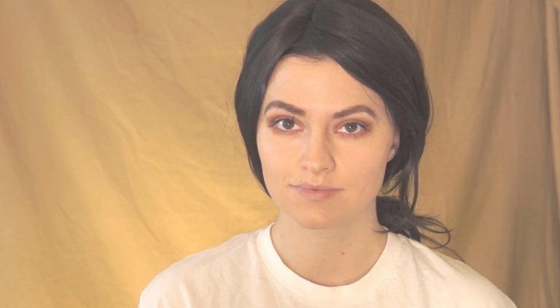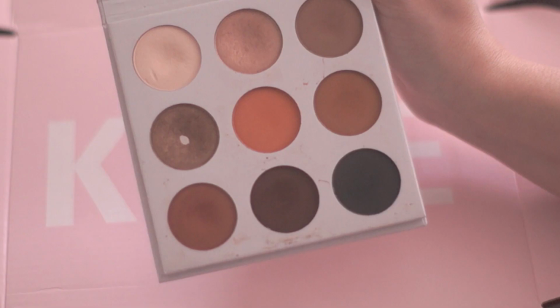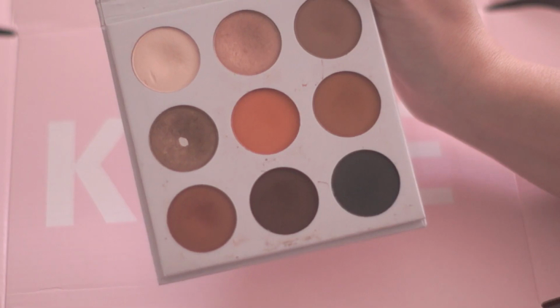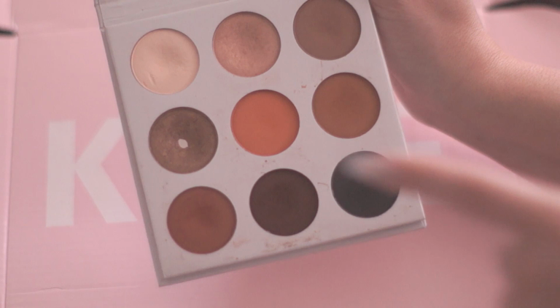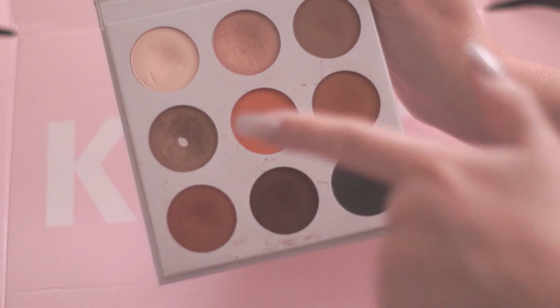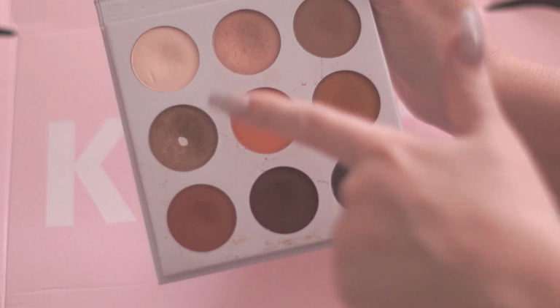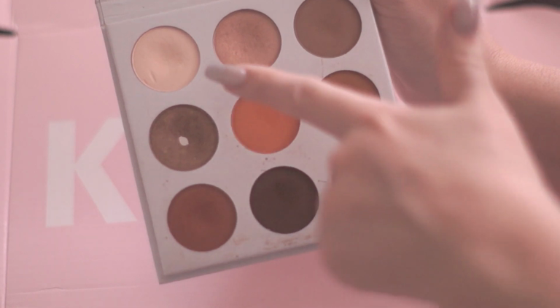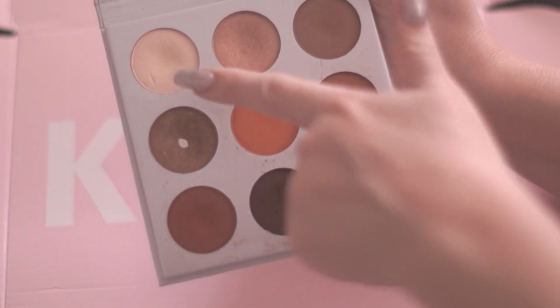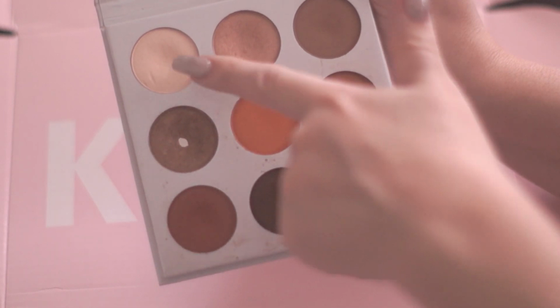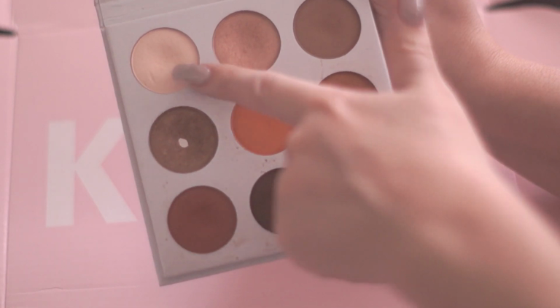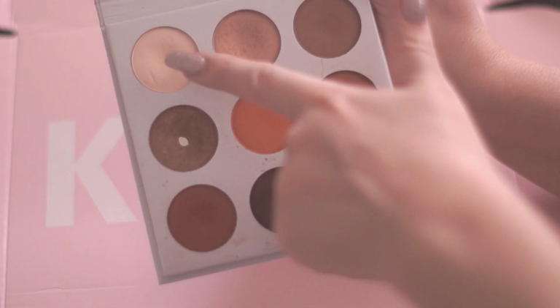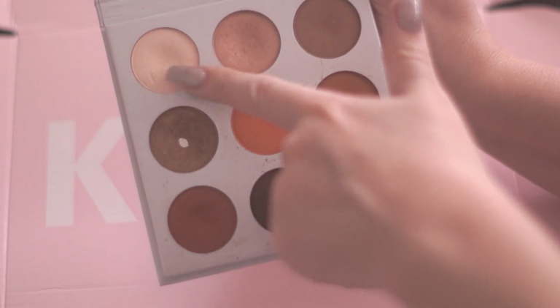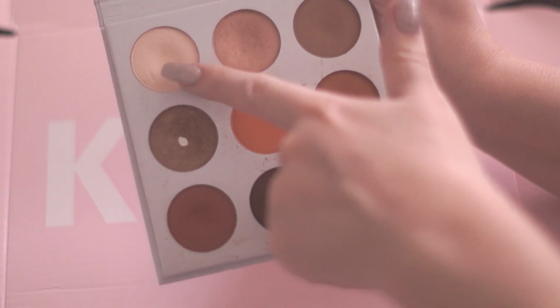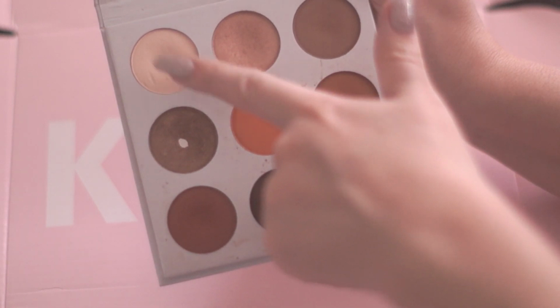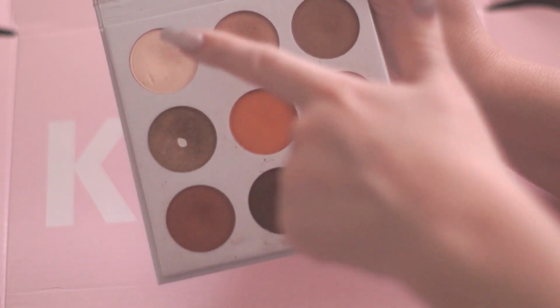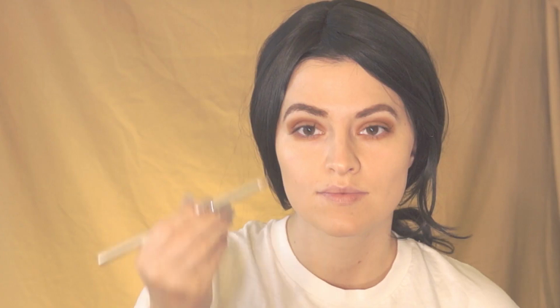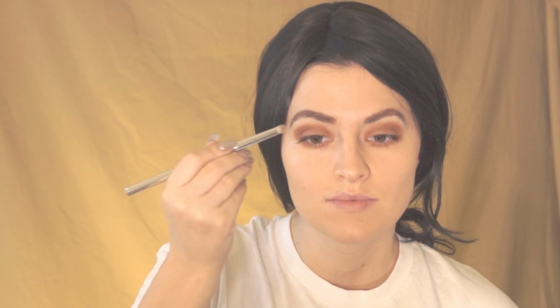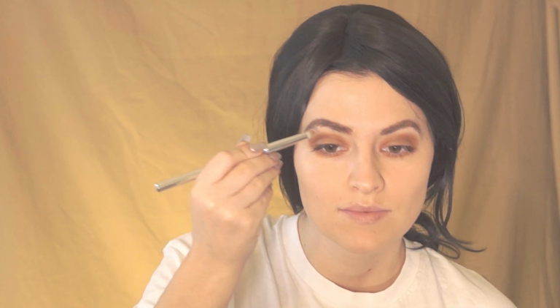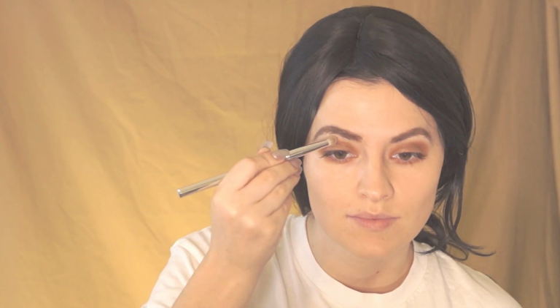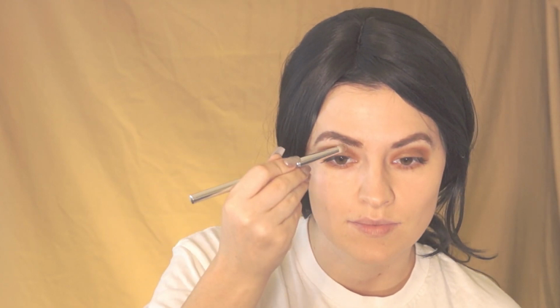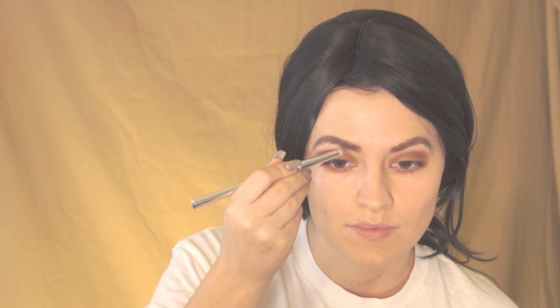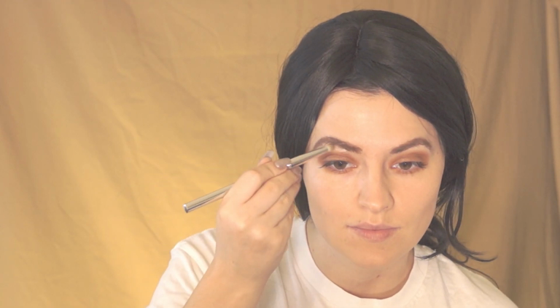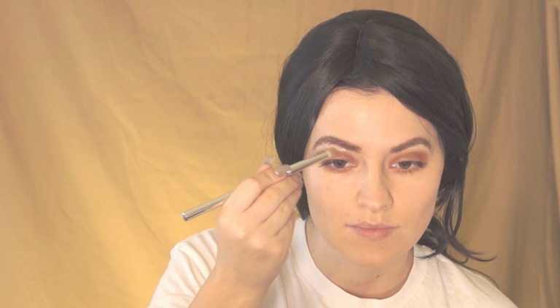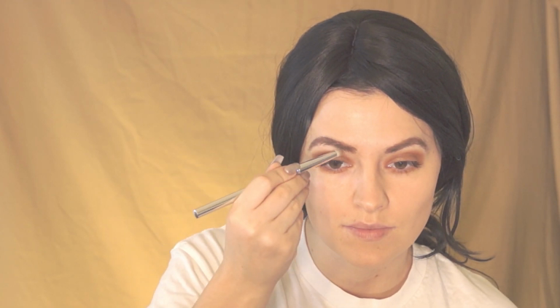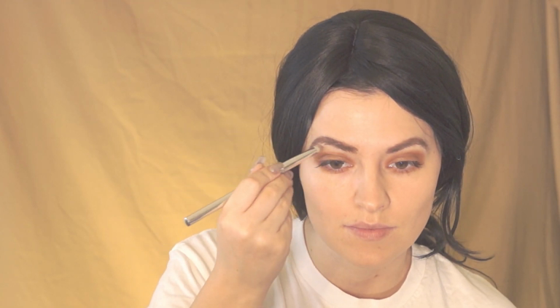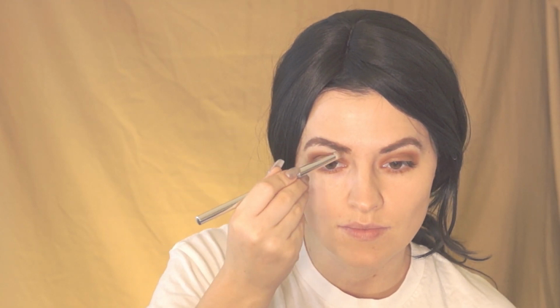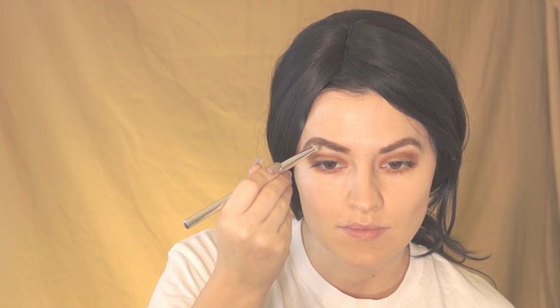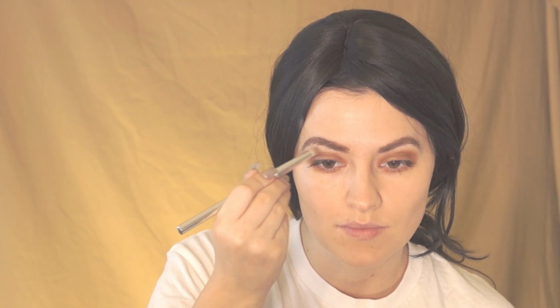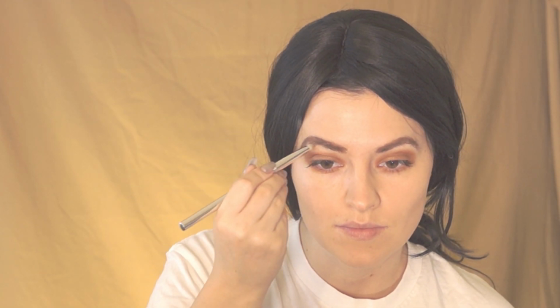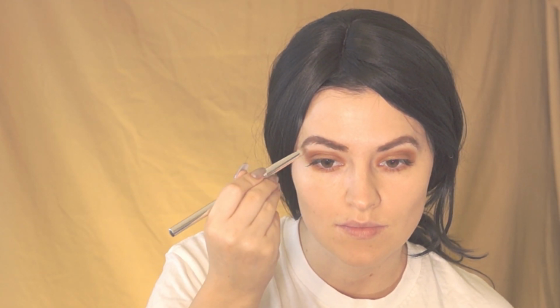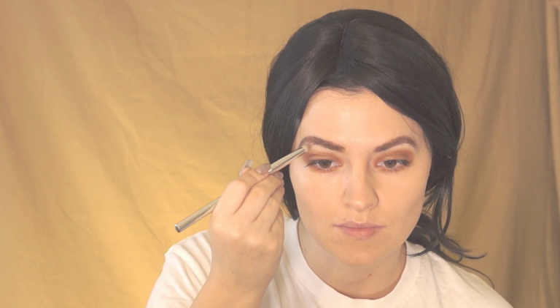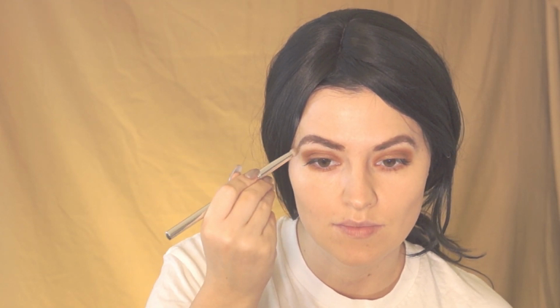Now I'm using Jasper, a creamy beige color, to apply between my top eyeshadow and eyebrows.